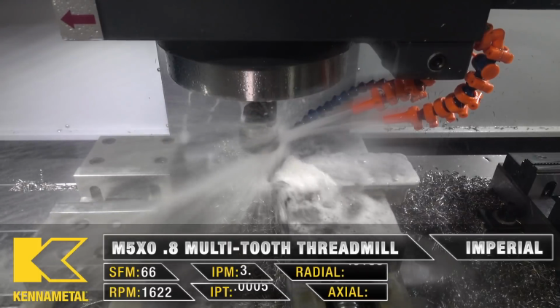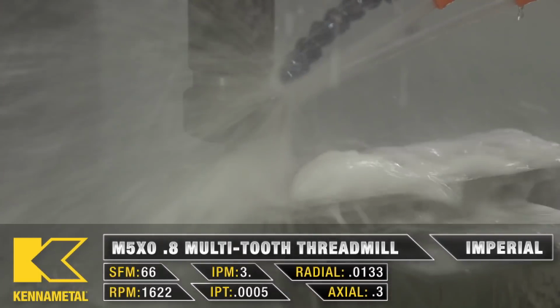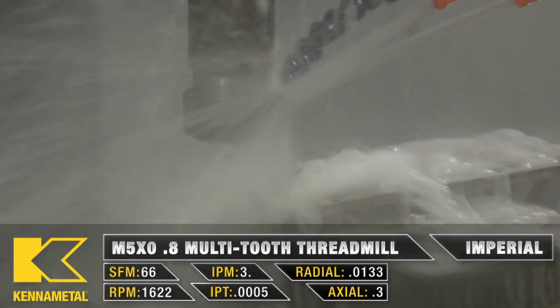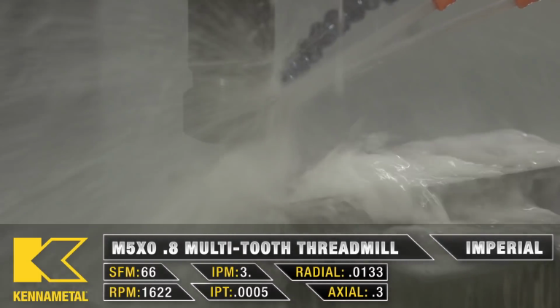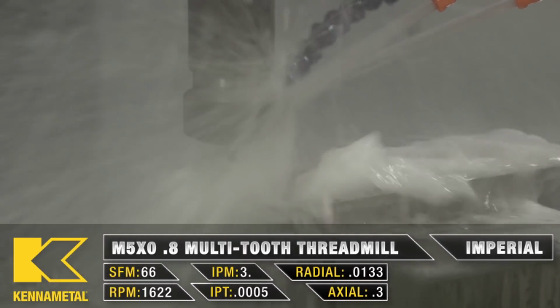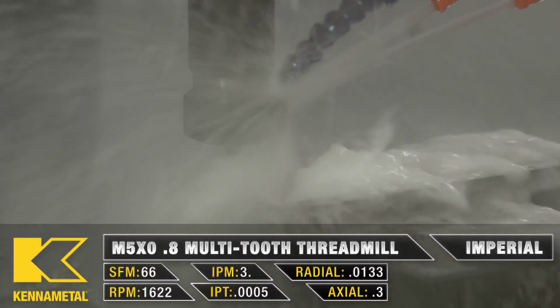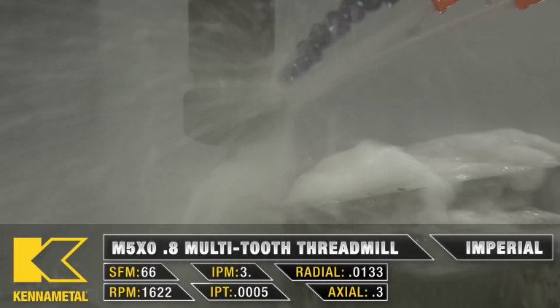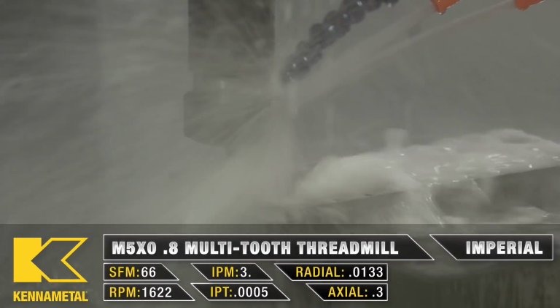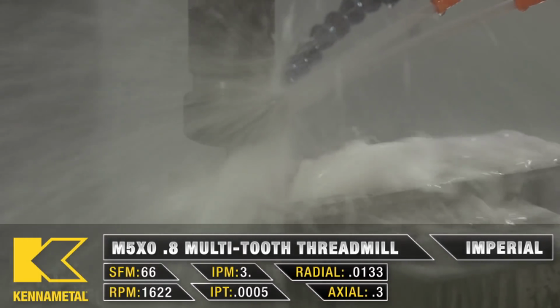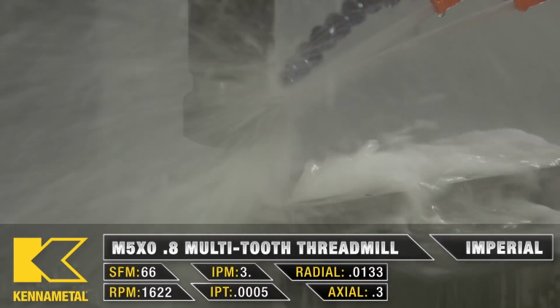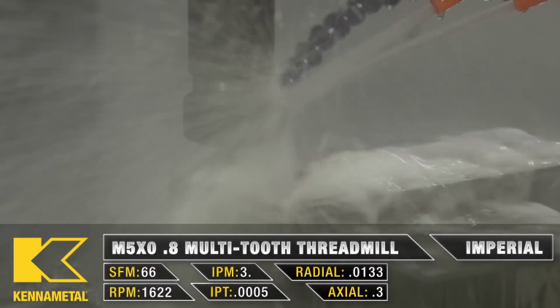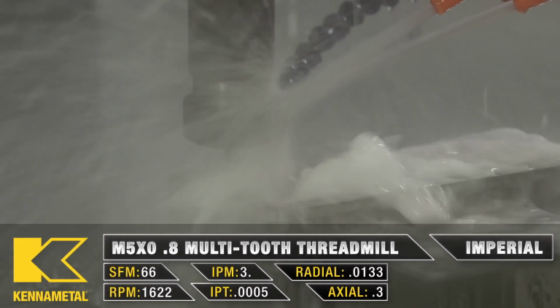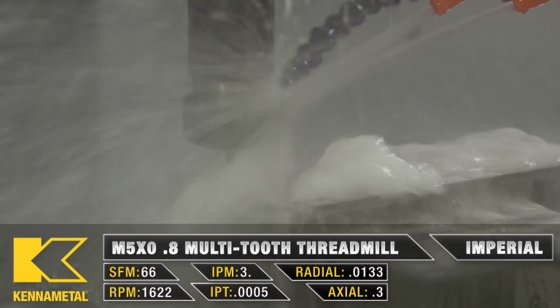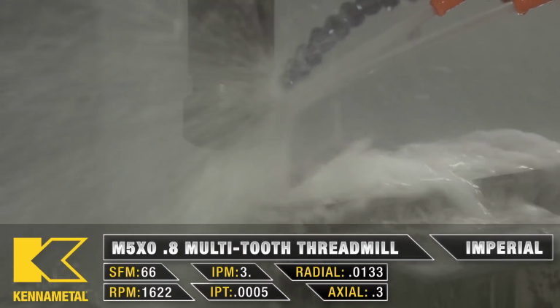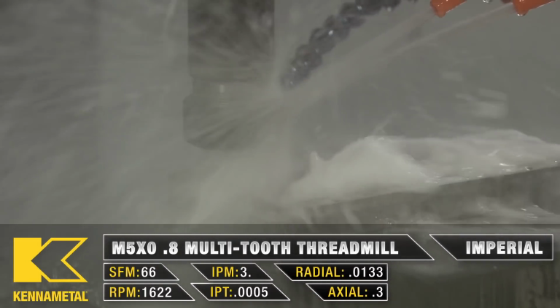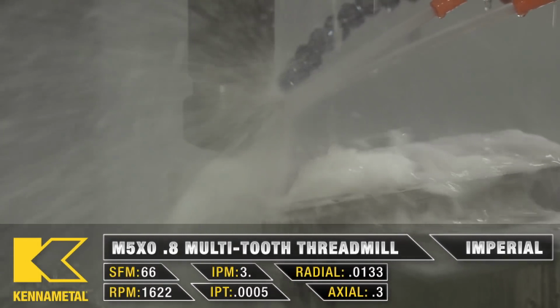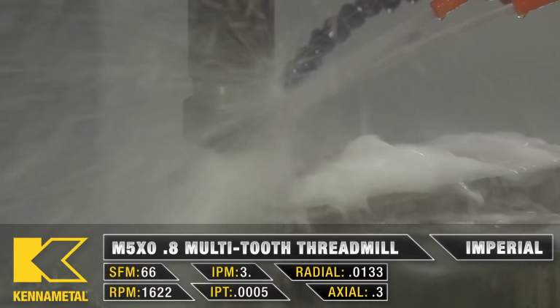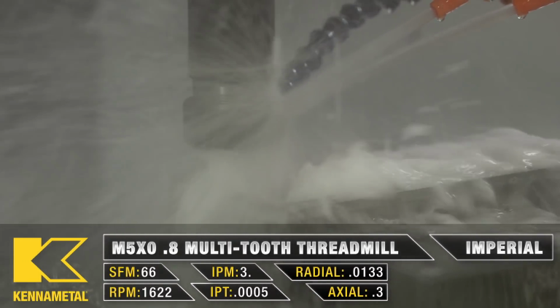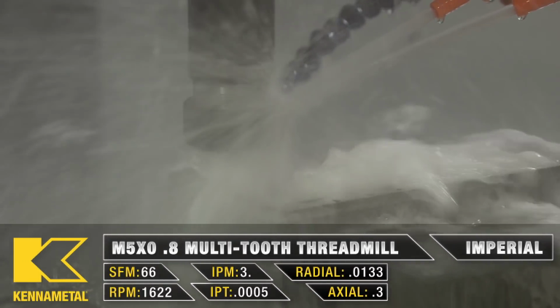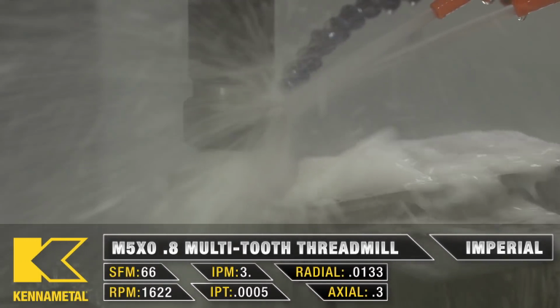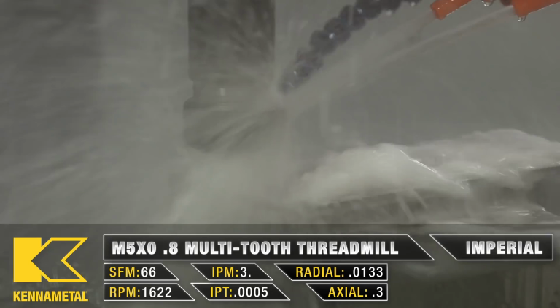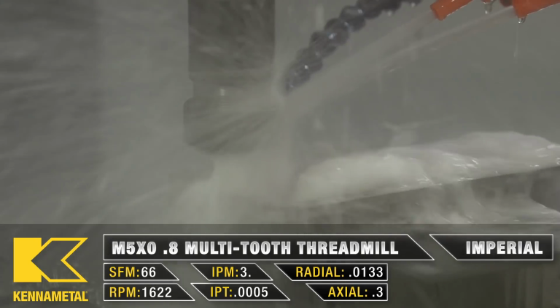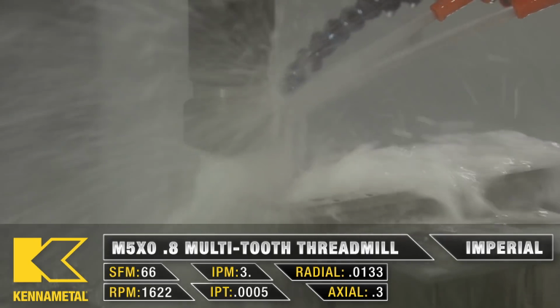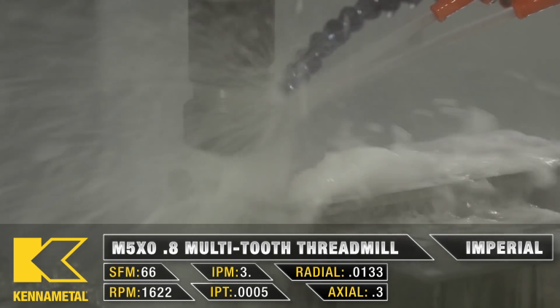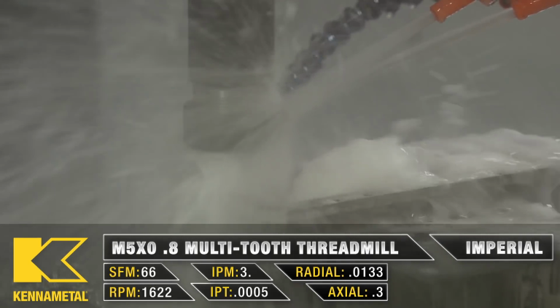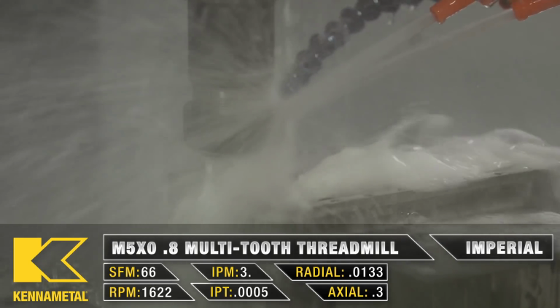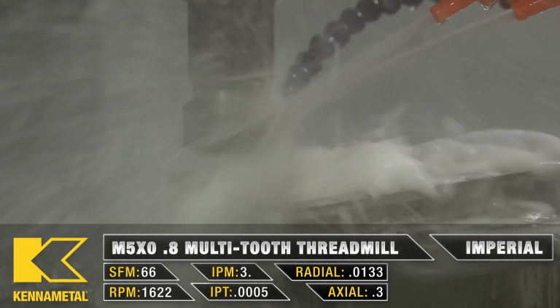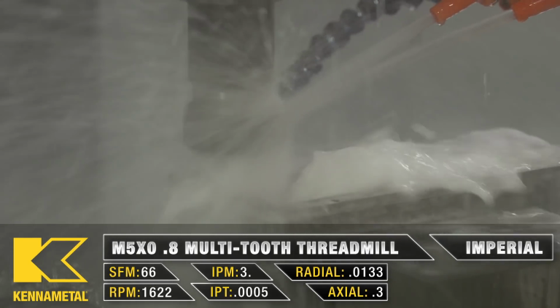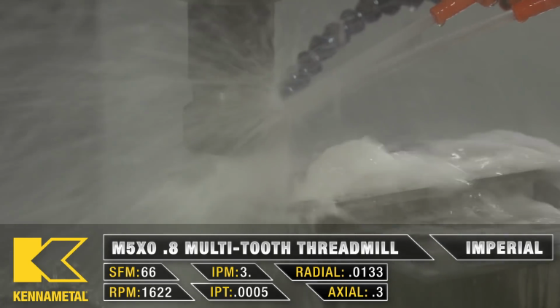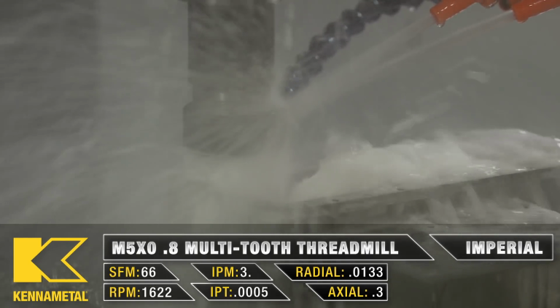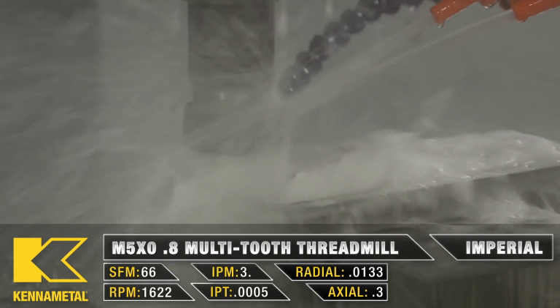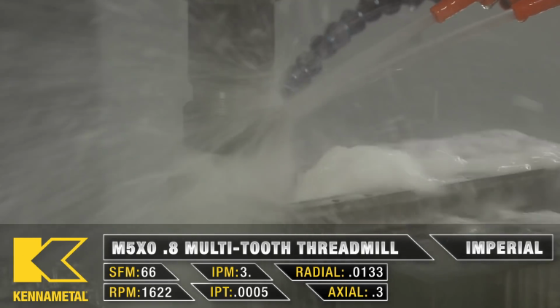And to wrap it all up, our multi-tooth thread mill so we can get those nice, beautiful threads in that titanium.